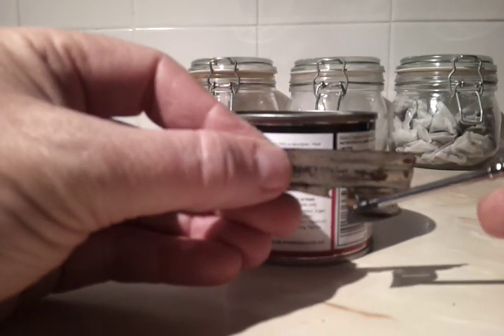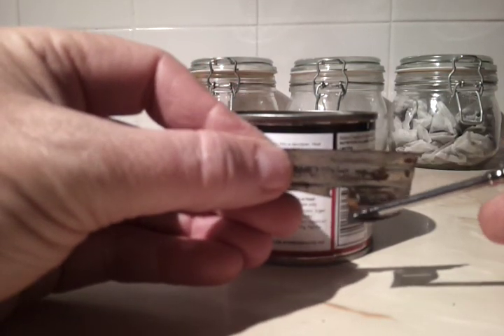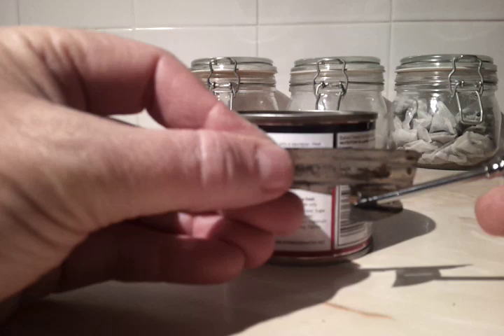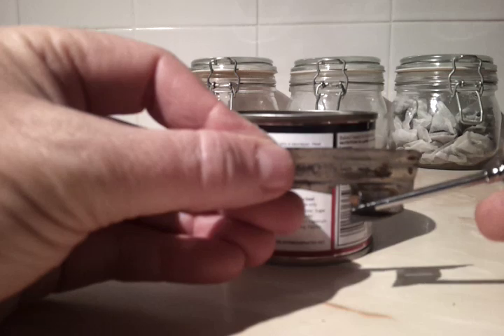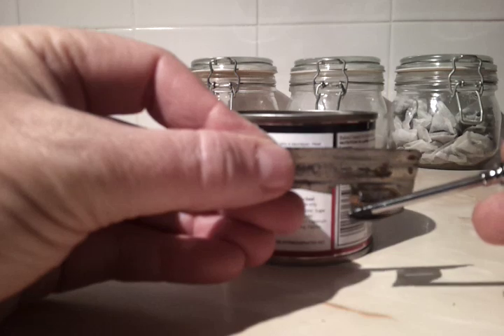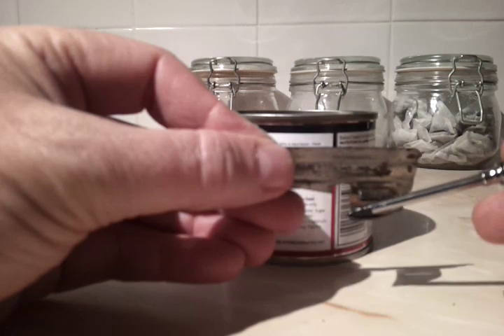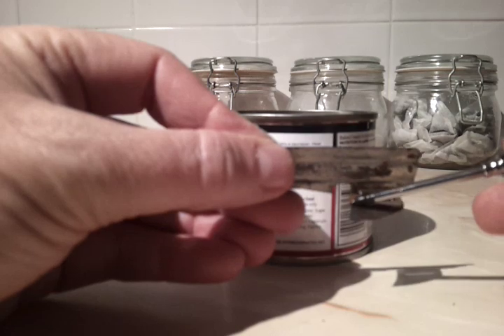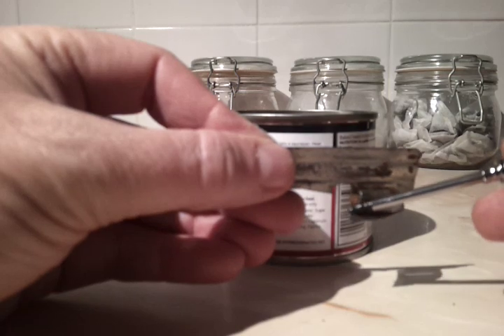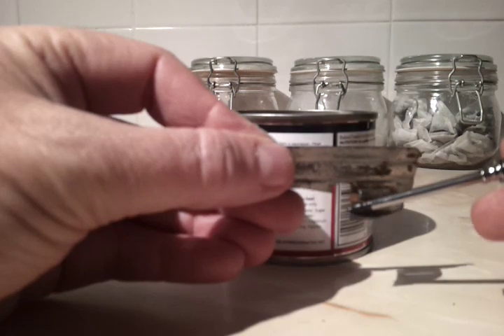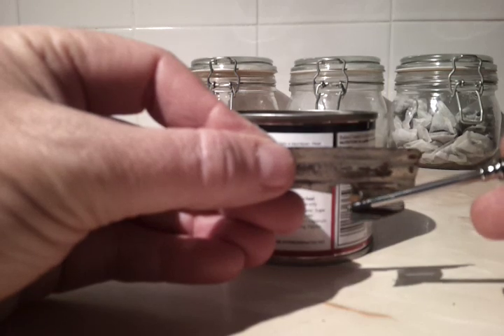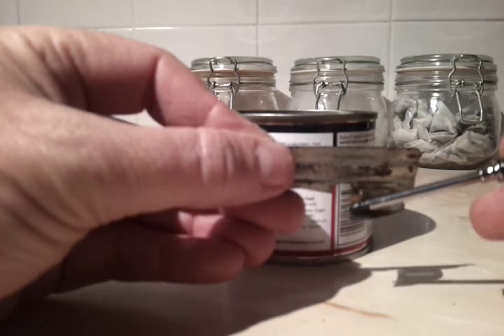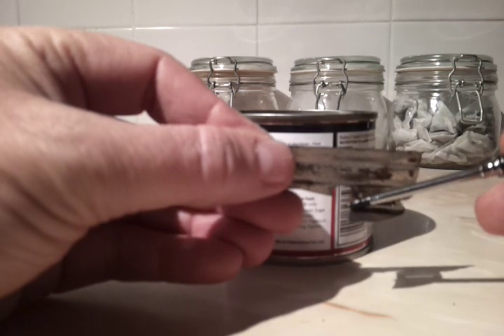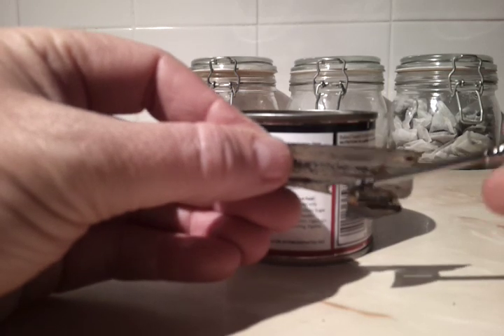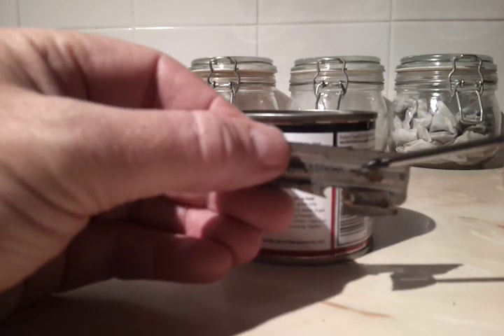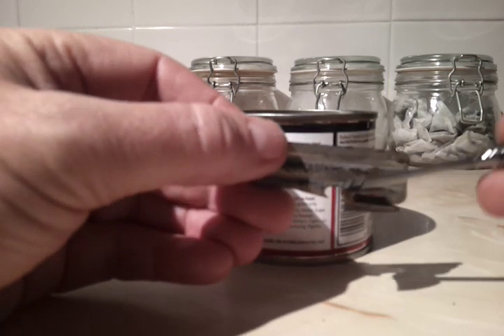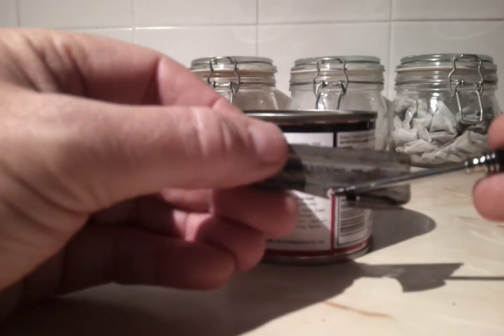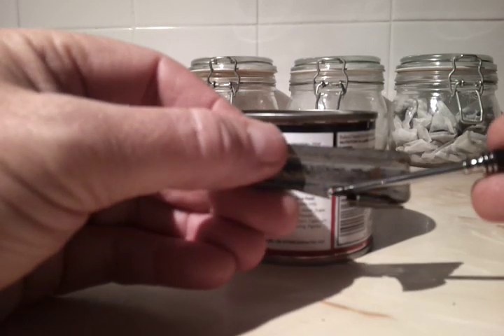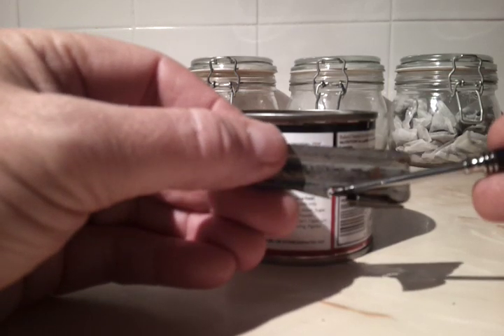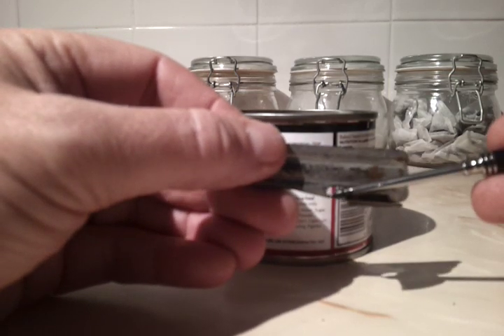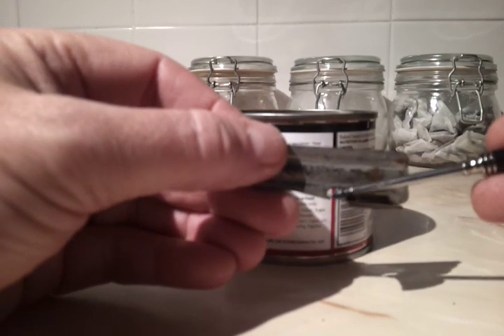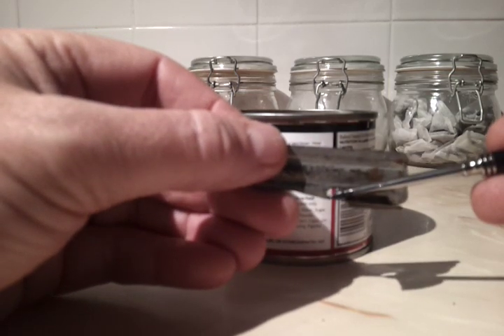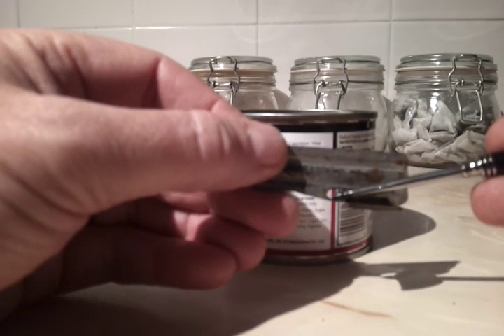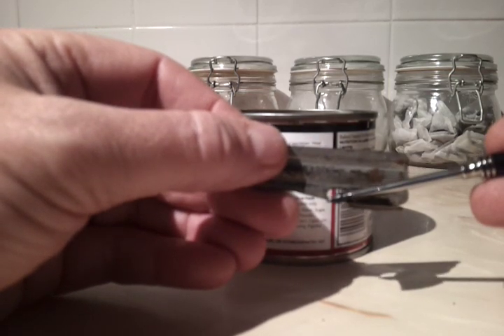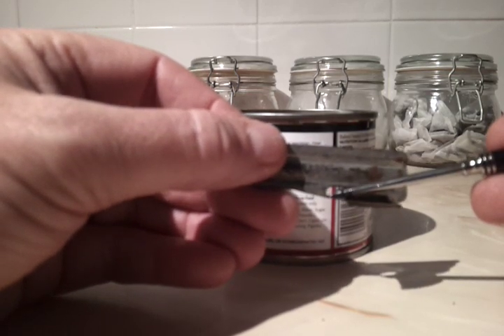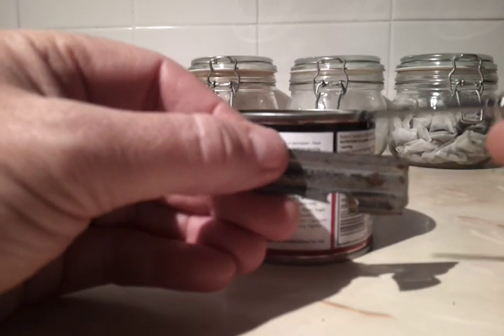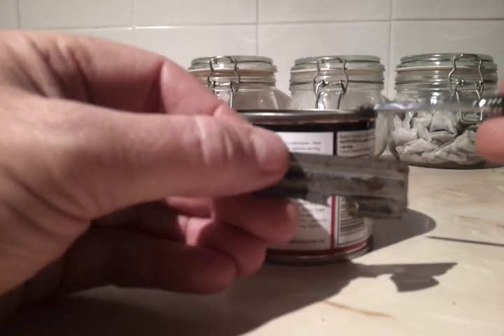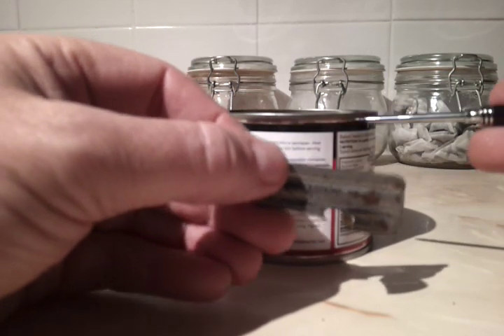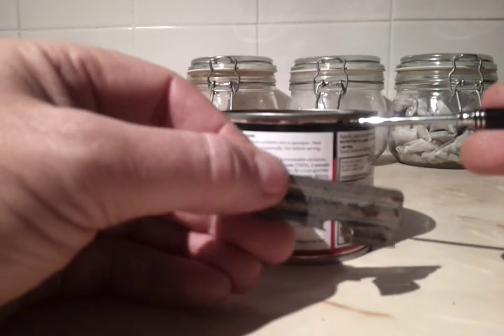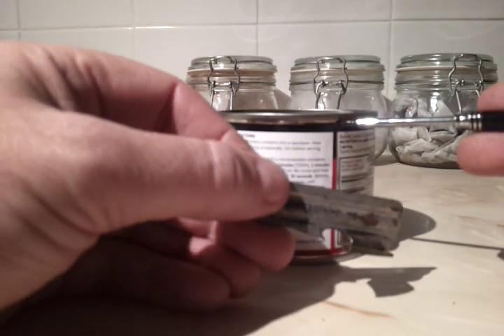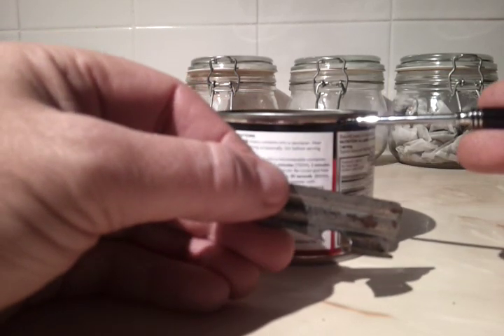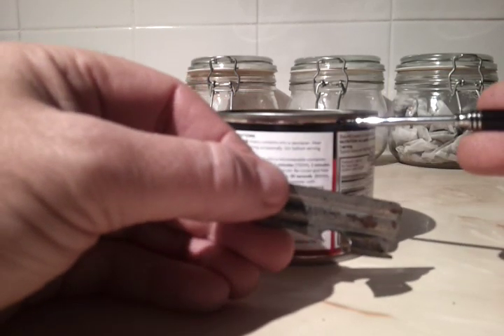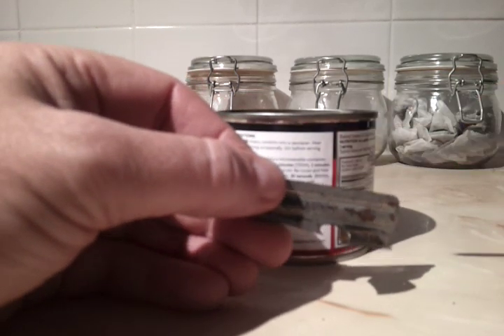That's the actual hook — that goes in the can. This is the little hook that hooks on the recess here.